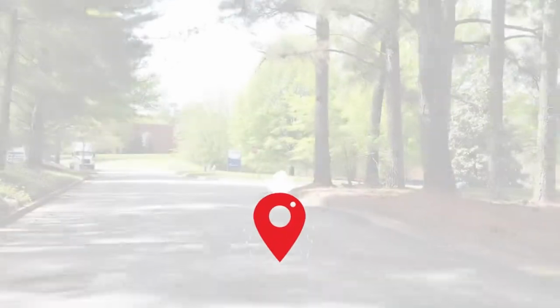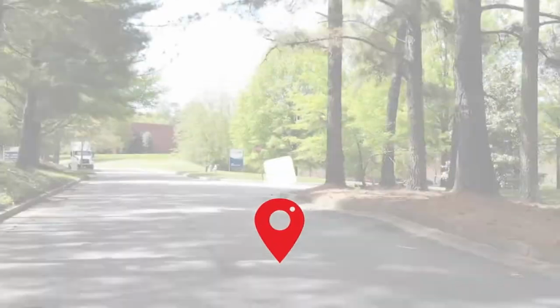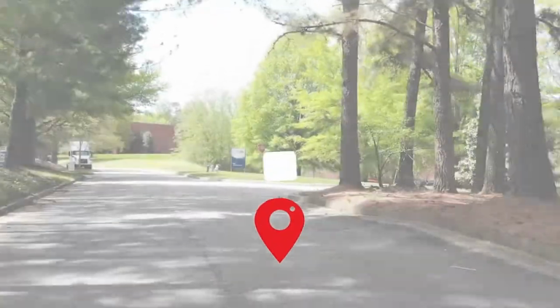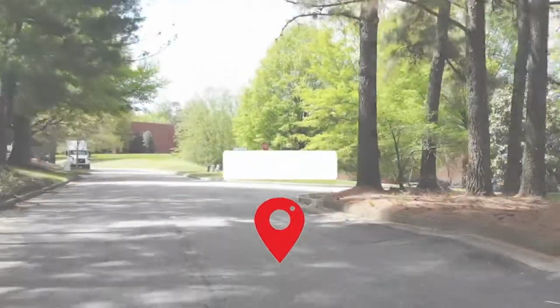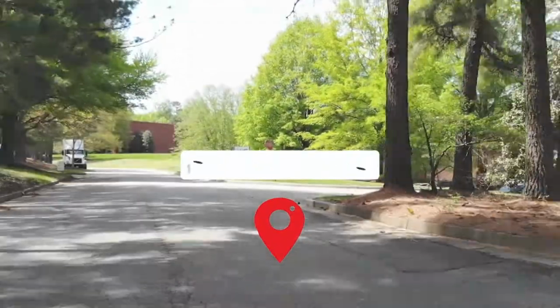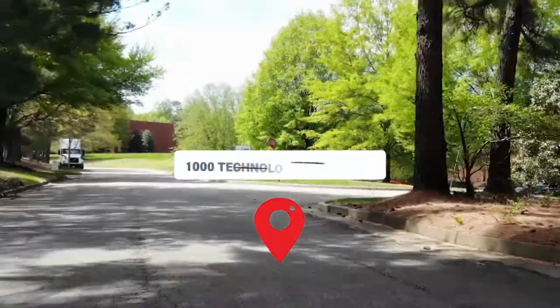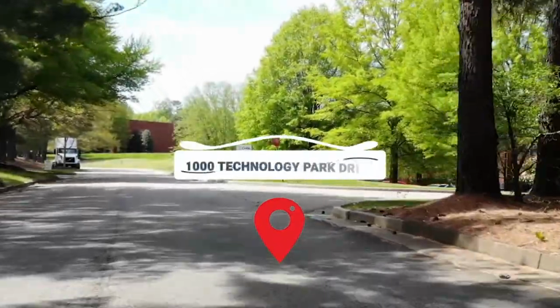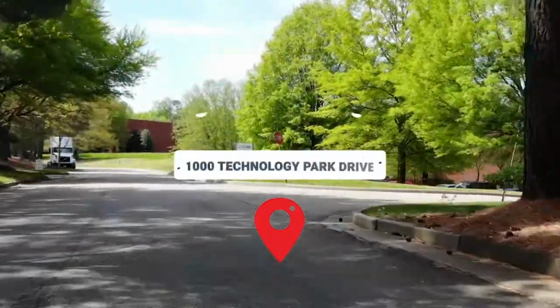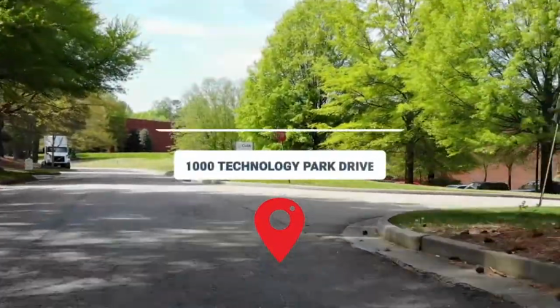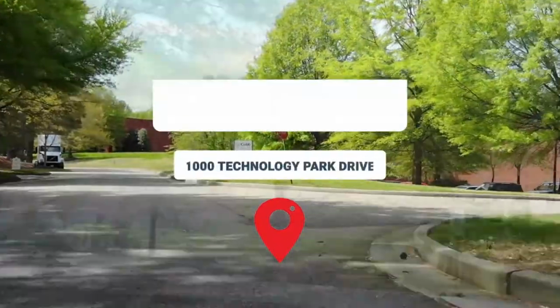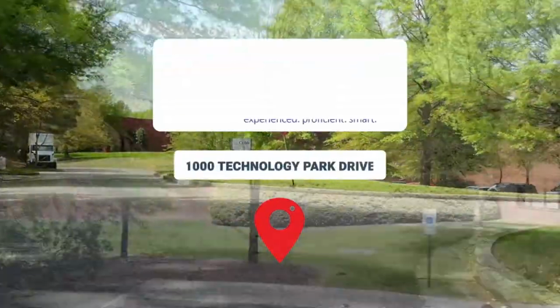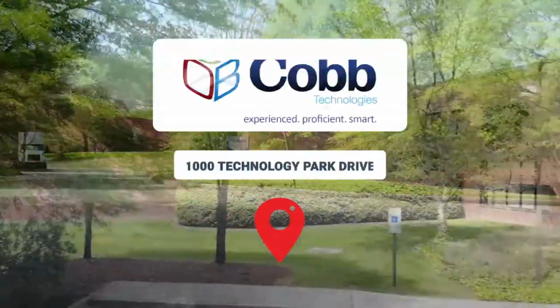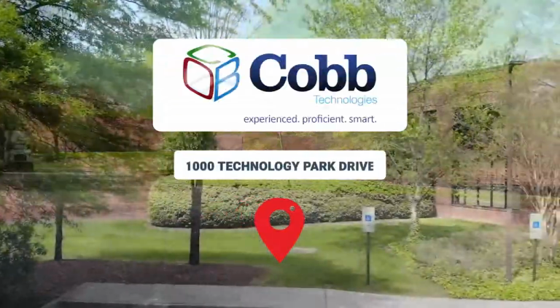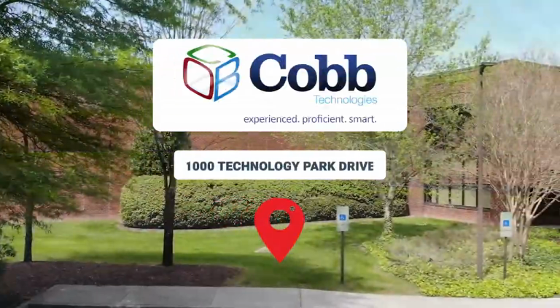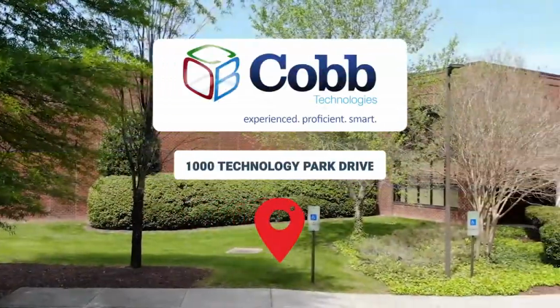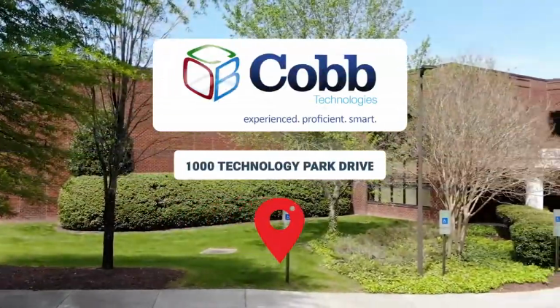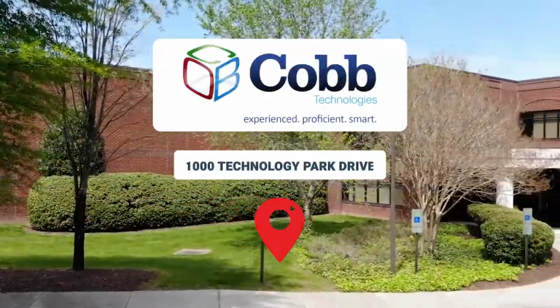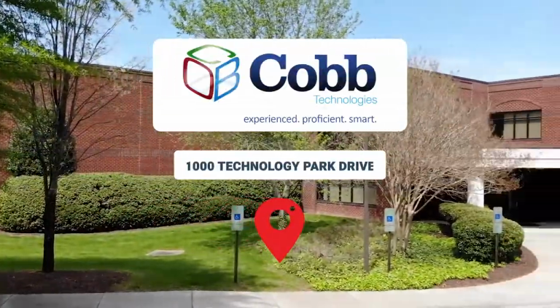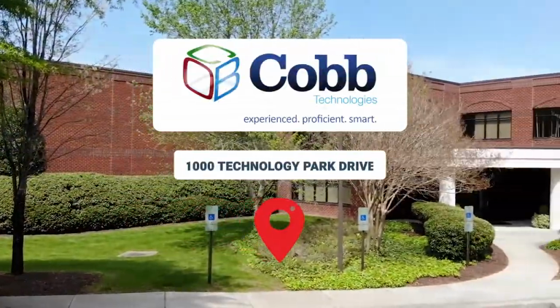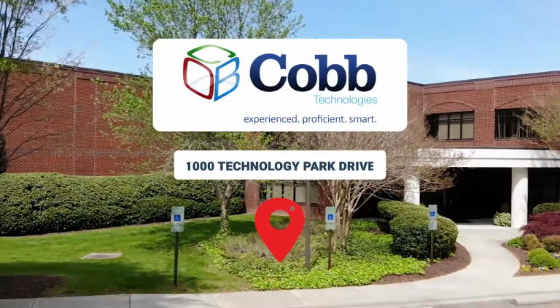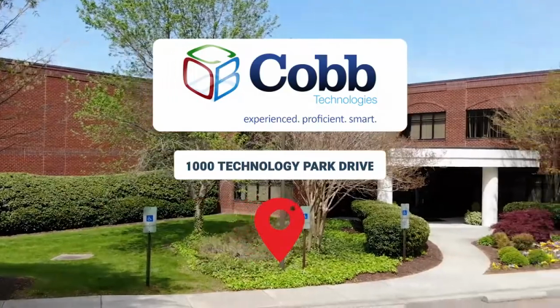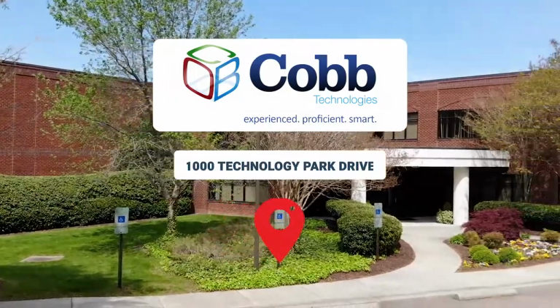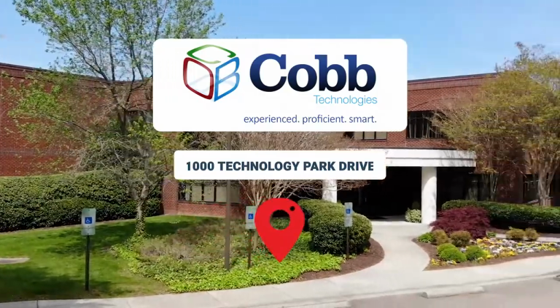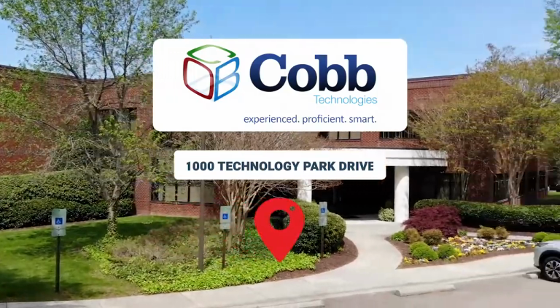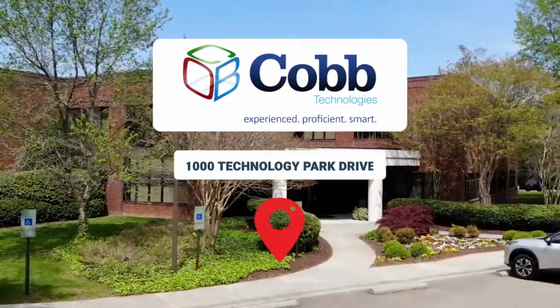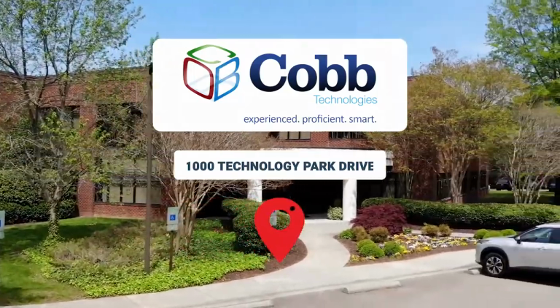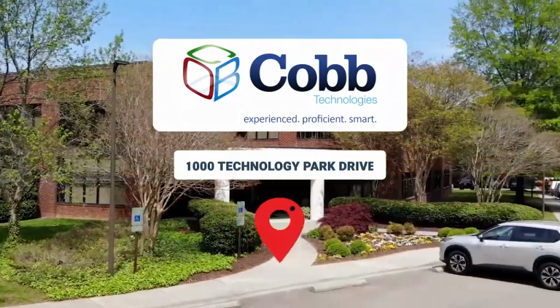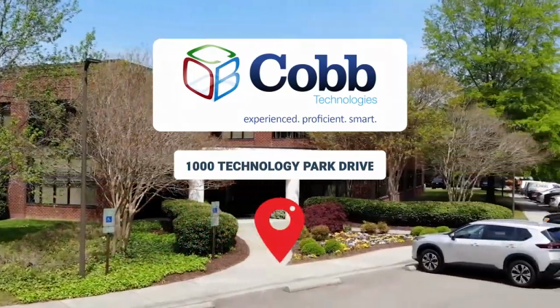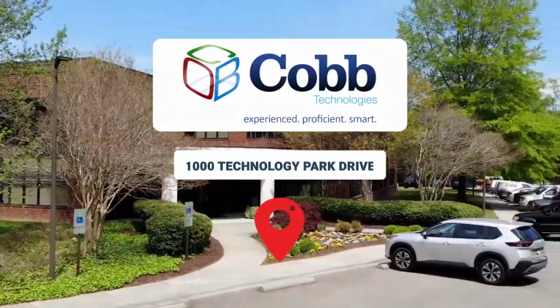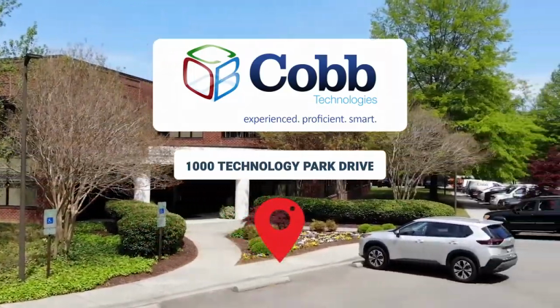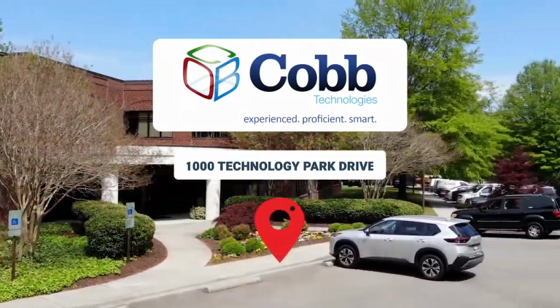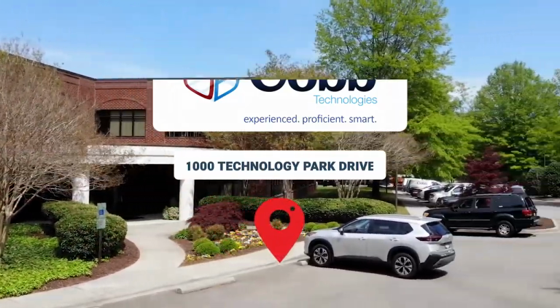Welcome to Cobb Technologies Corporate Headquarters at 1000 Technology Park Drive in Glen Ellyn, Virginia. We moved to this location in 2016 and it is our largest site at 63,289 square feet, uniting our corporate office space and warehouse together.